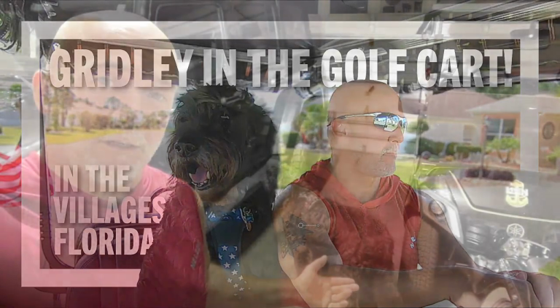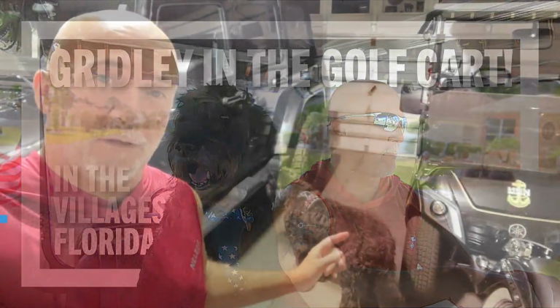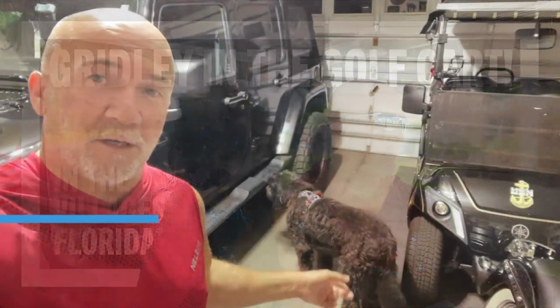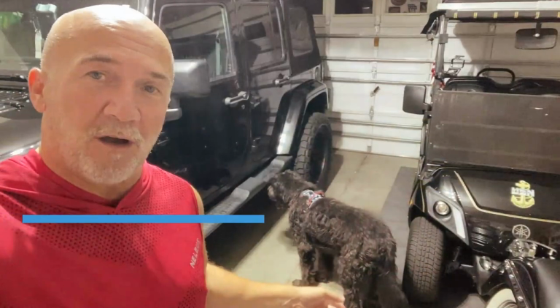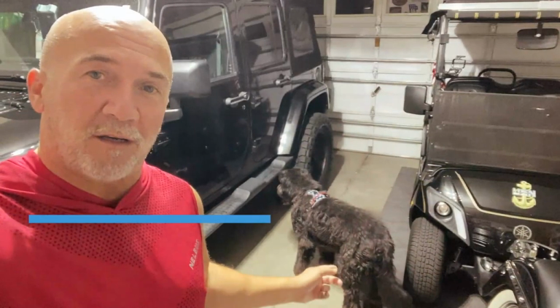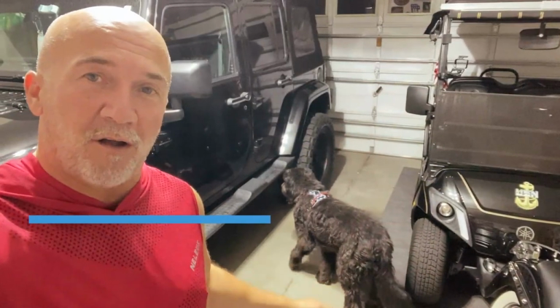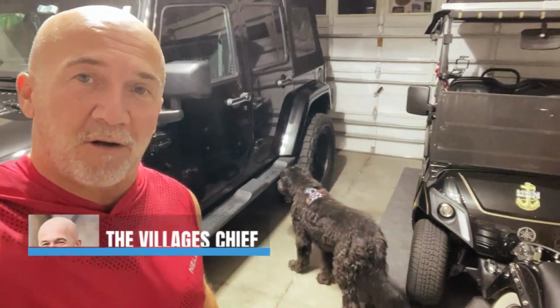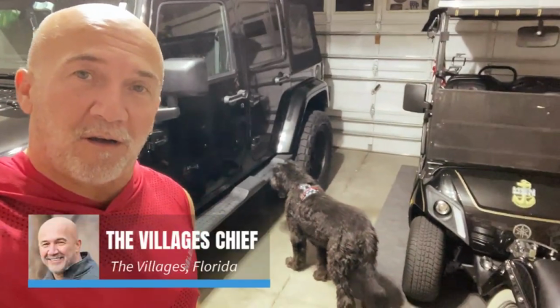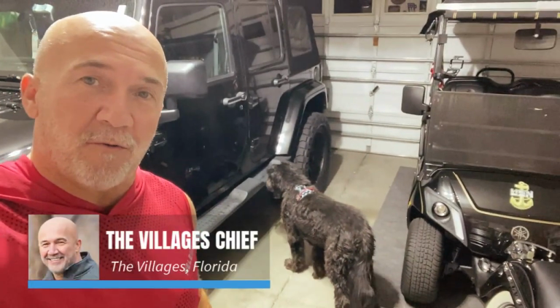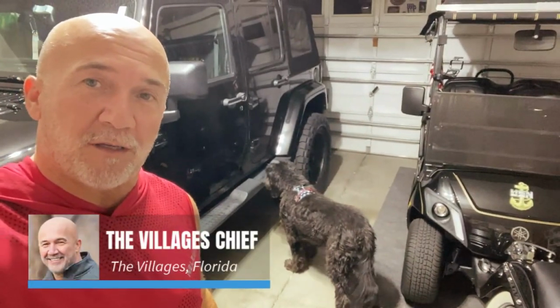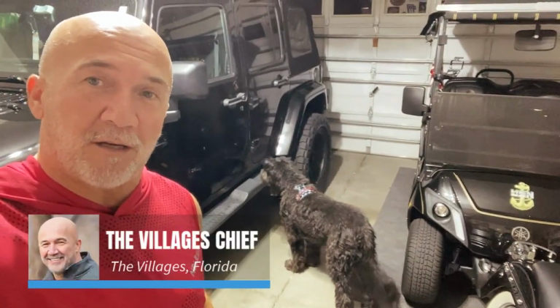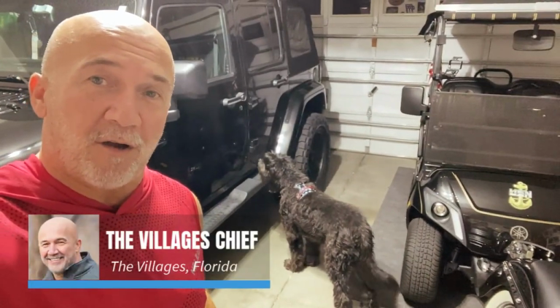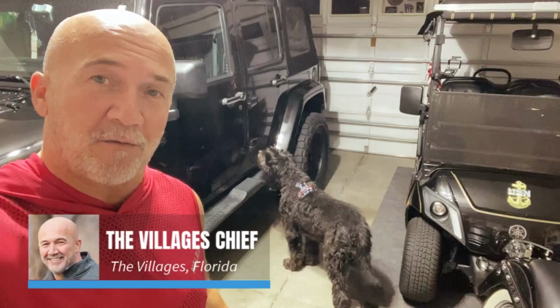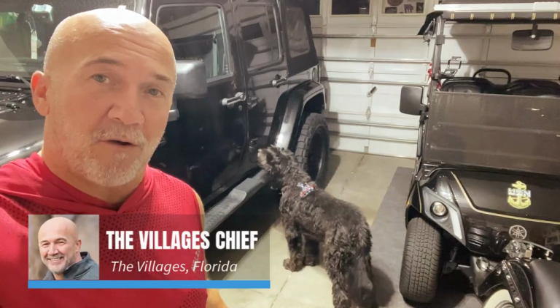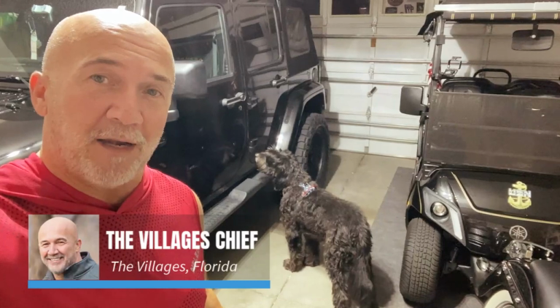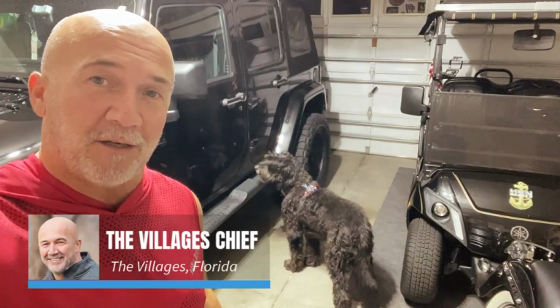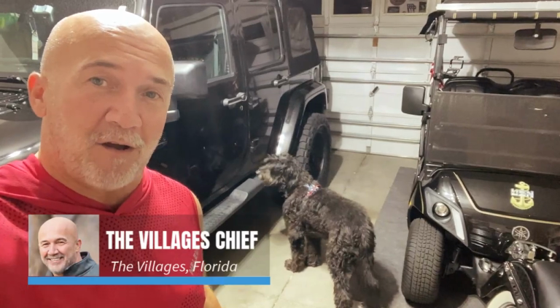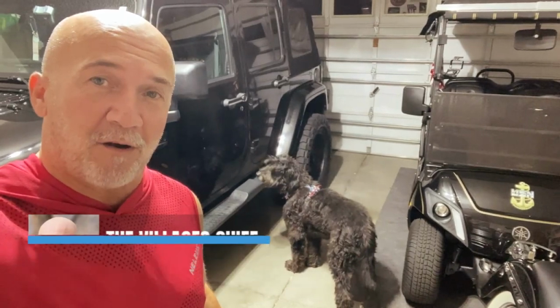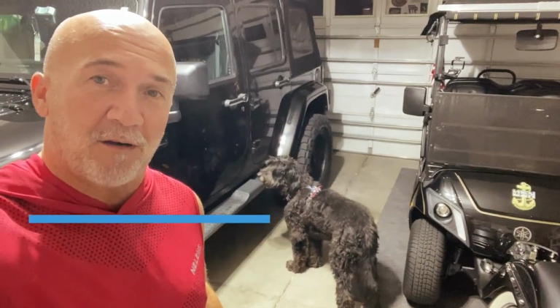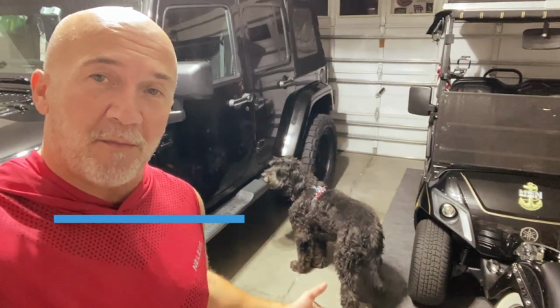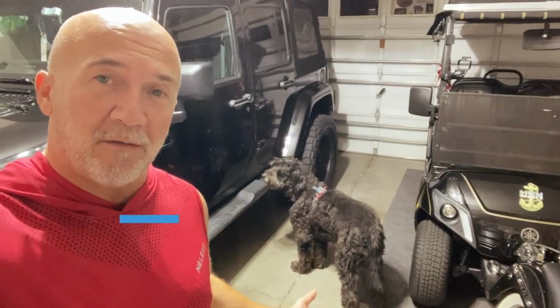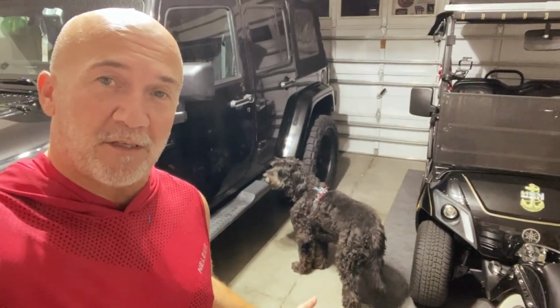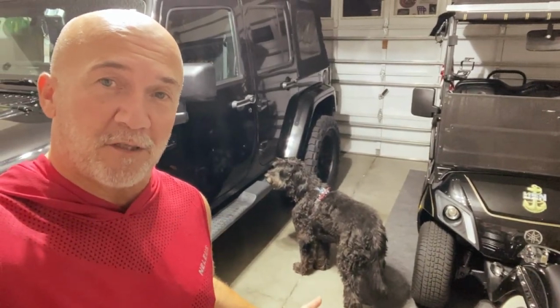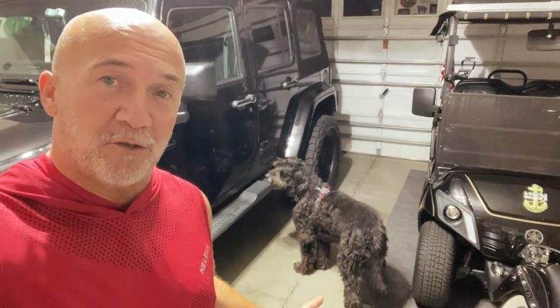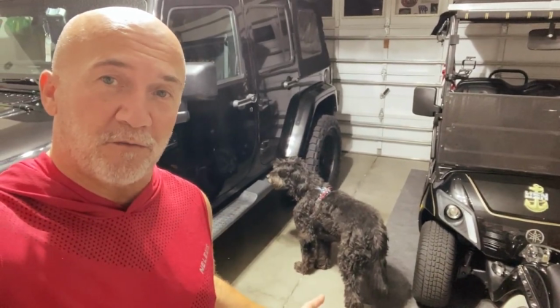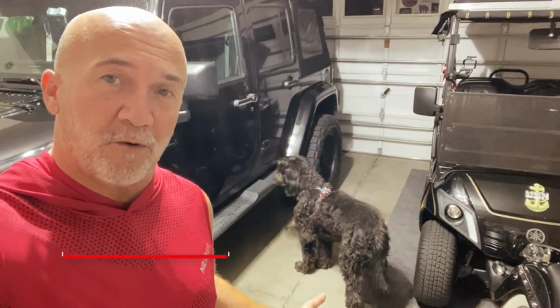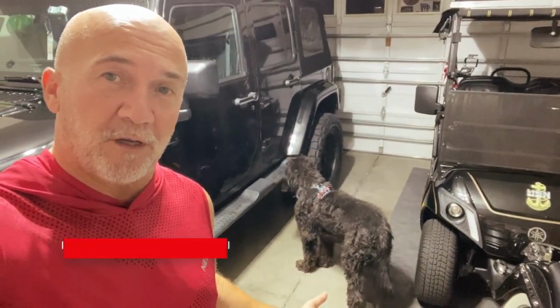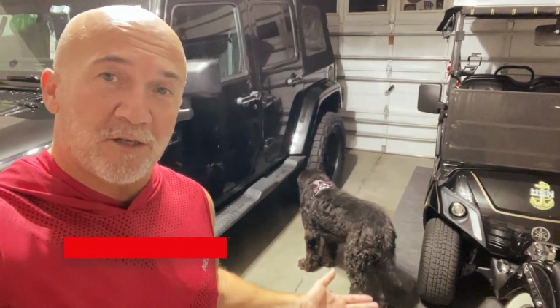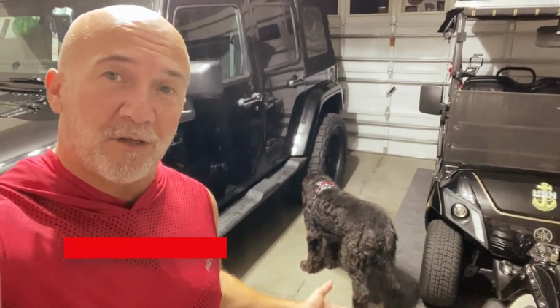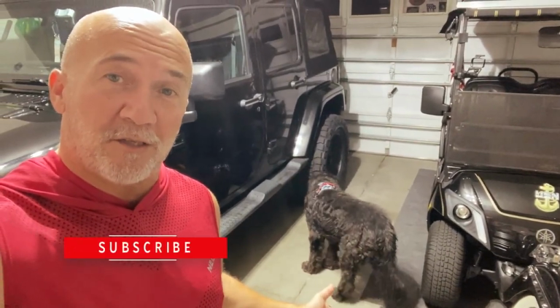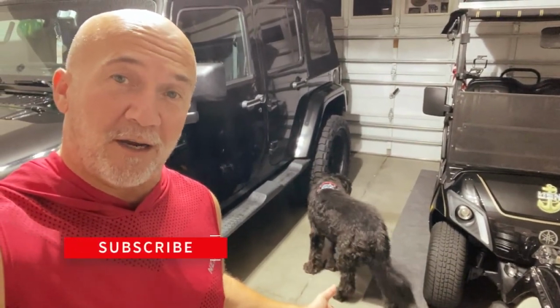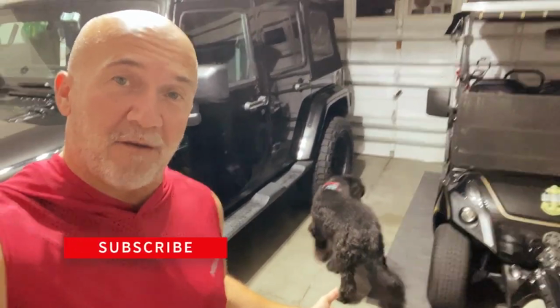If you have a dog in a golf cart and you want to take your dog for a ride in the golf cart, I might have a safe solution for you. So let's check it out.